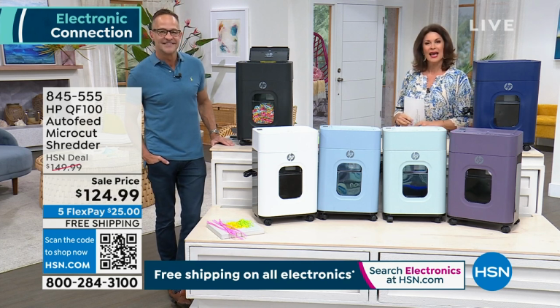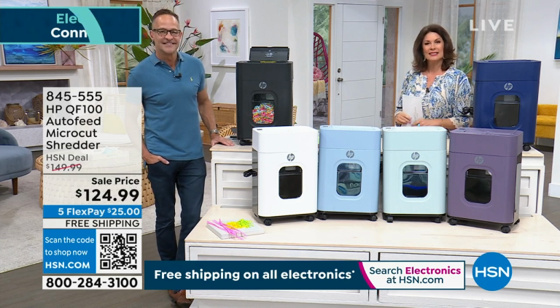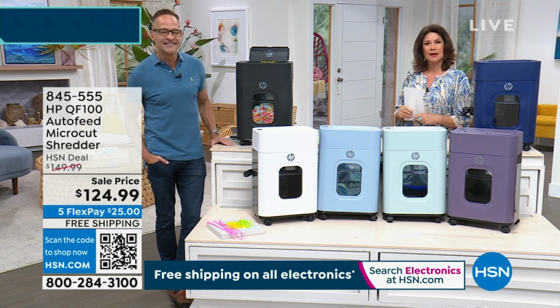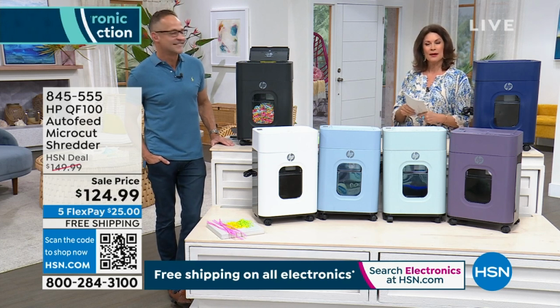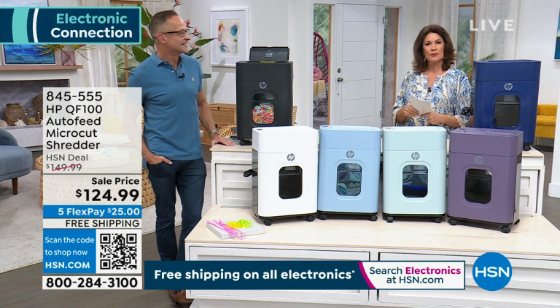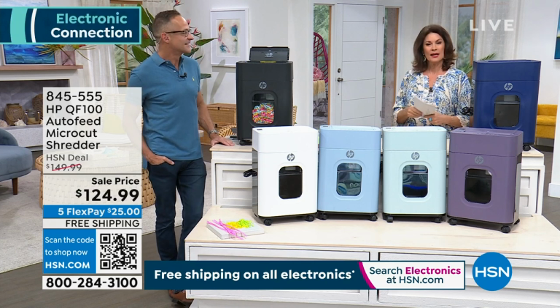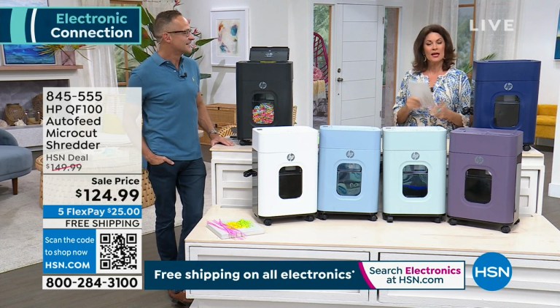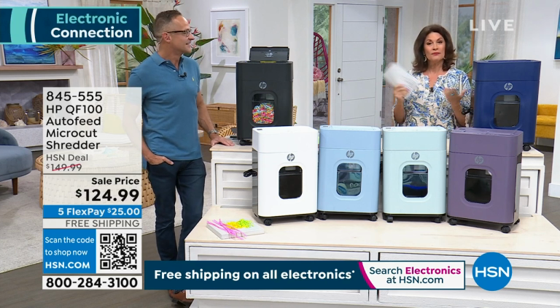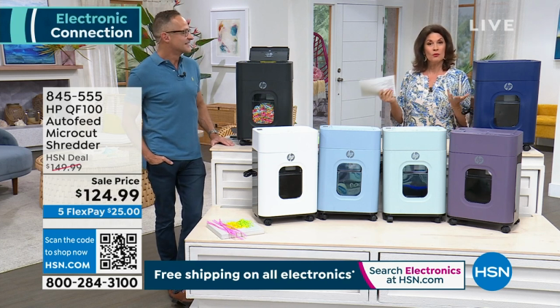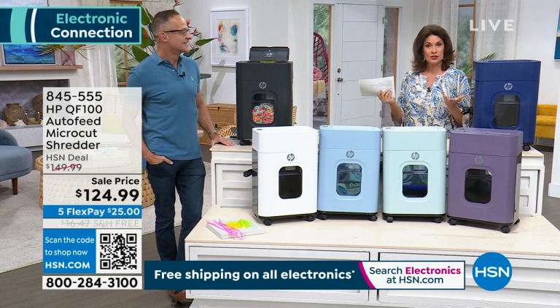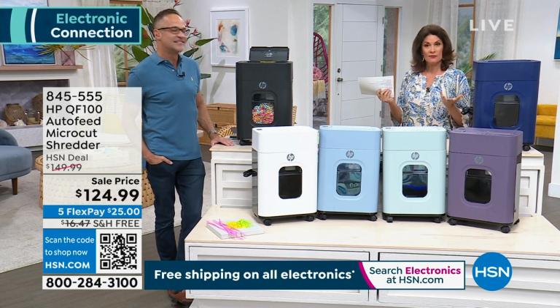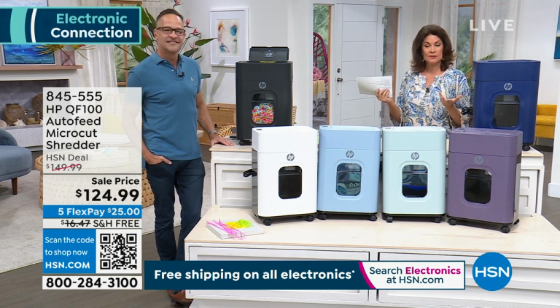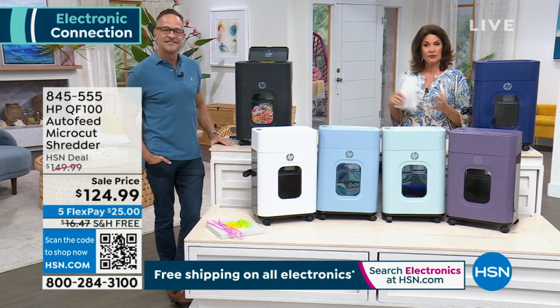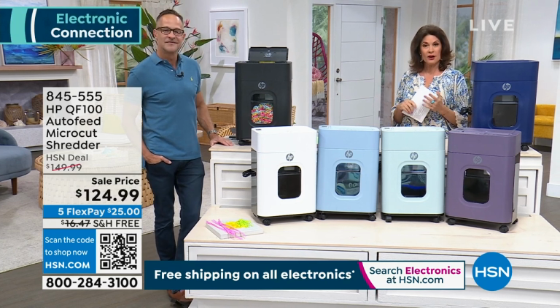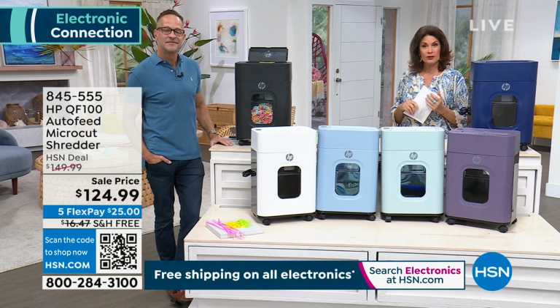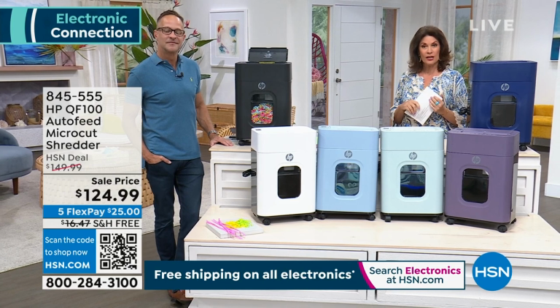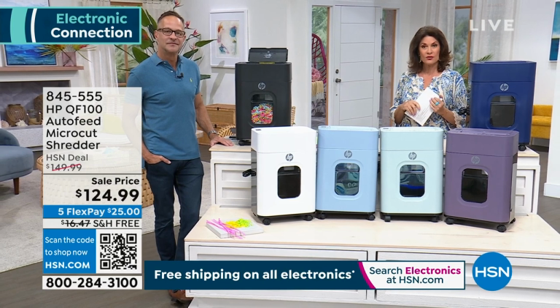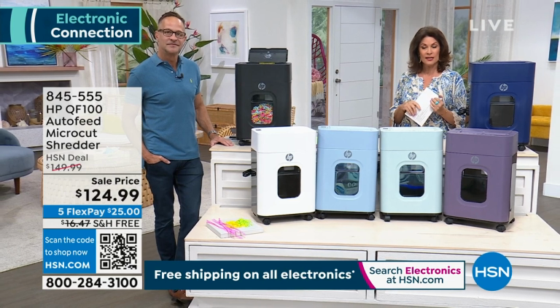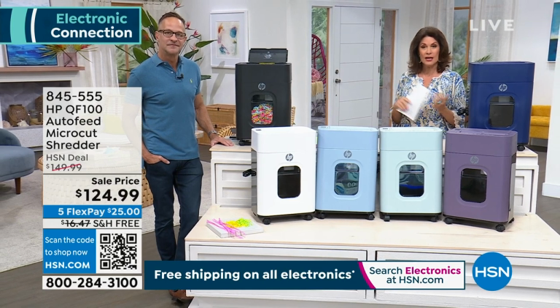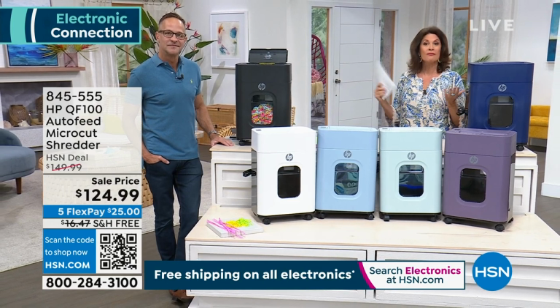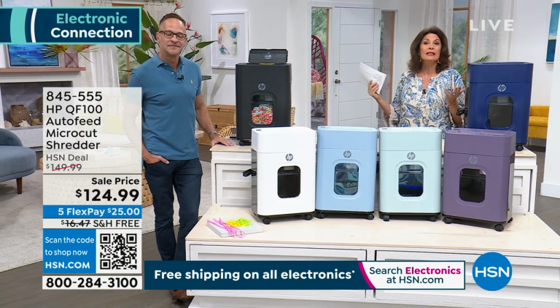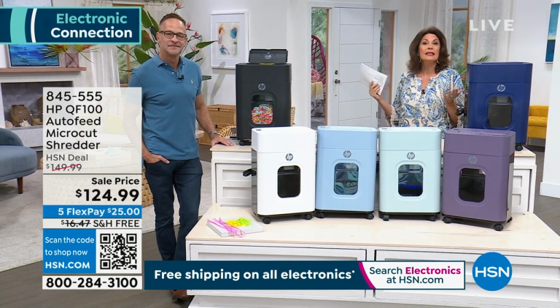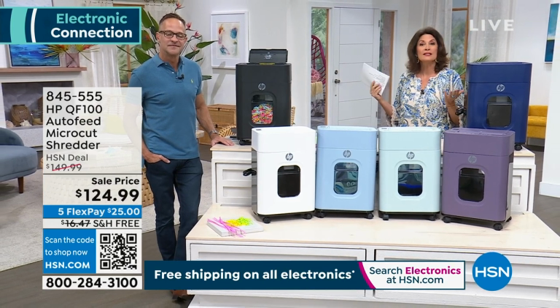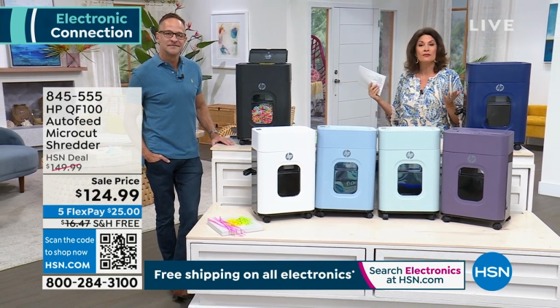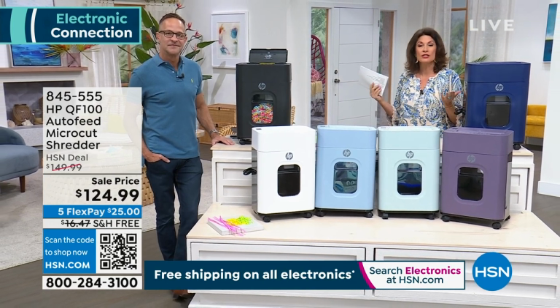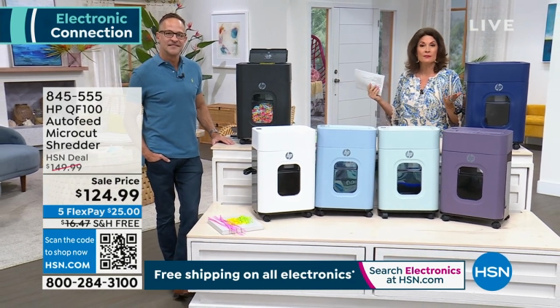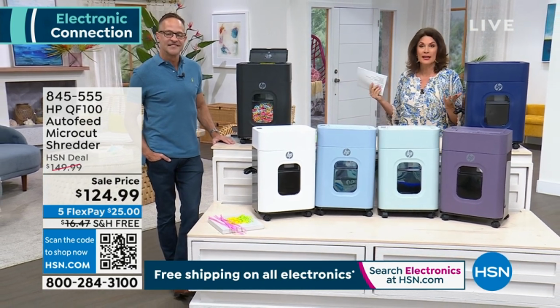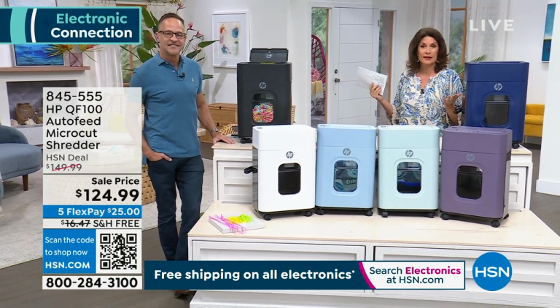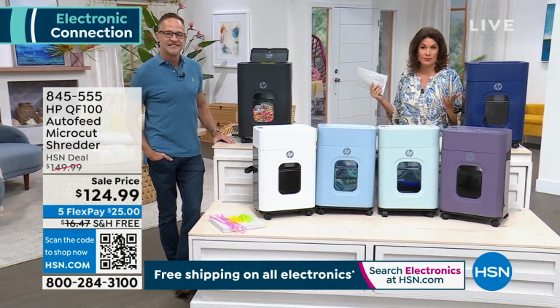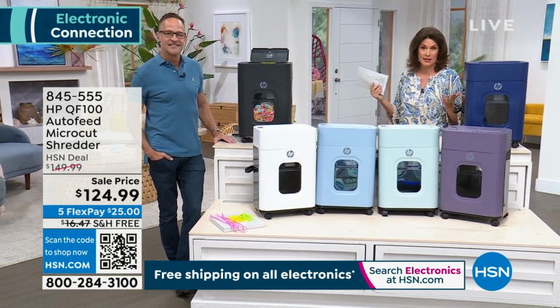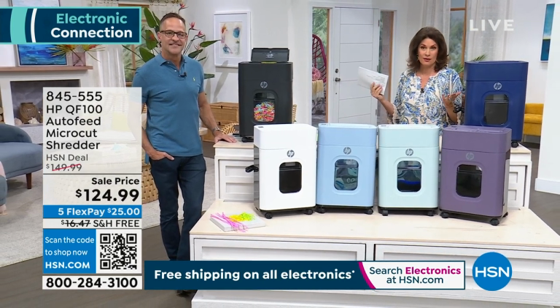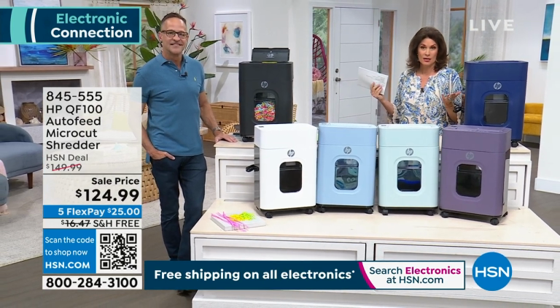If you want to shop for some of our other electronics, everything is on free shipping and handling right now. So it's a really nice time for you to update, to upgrade different things.